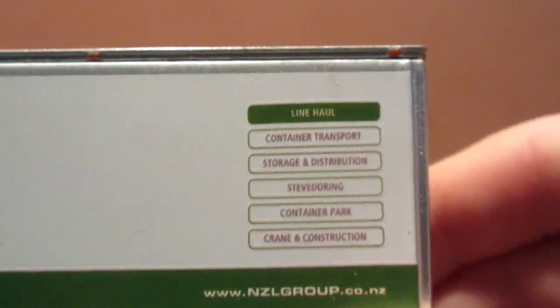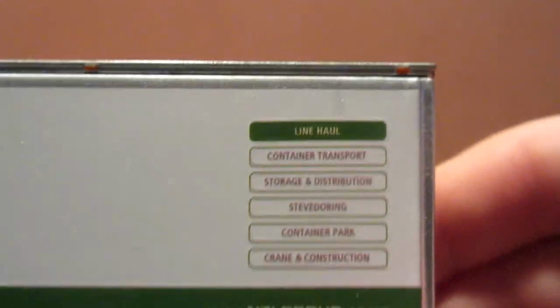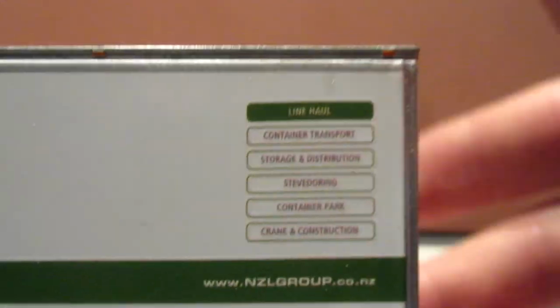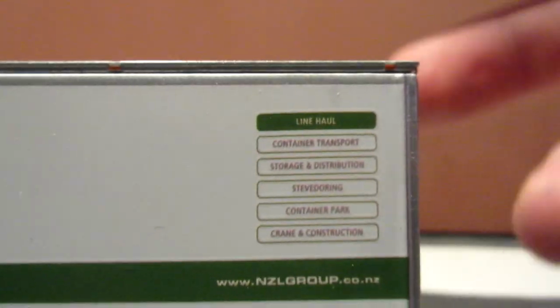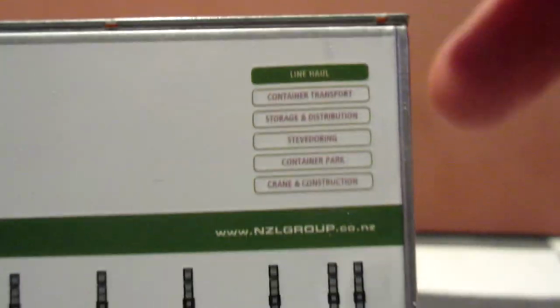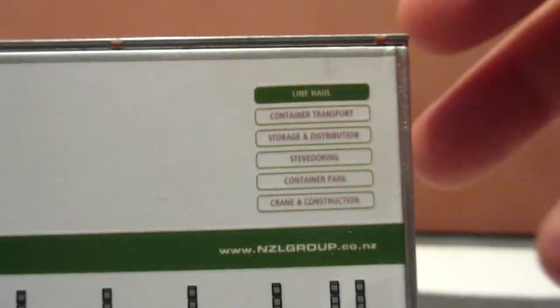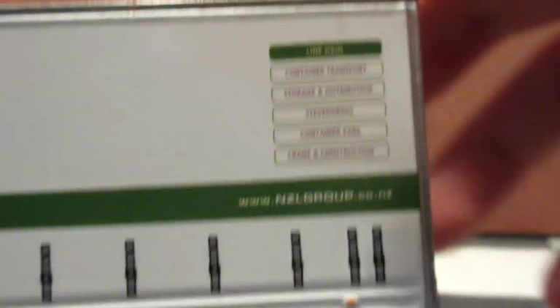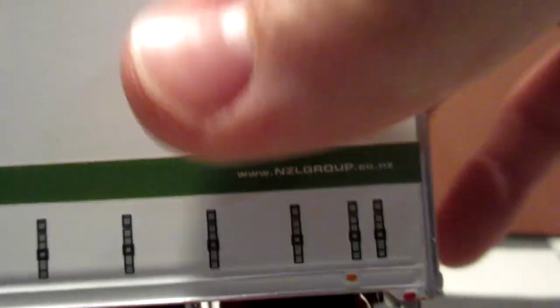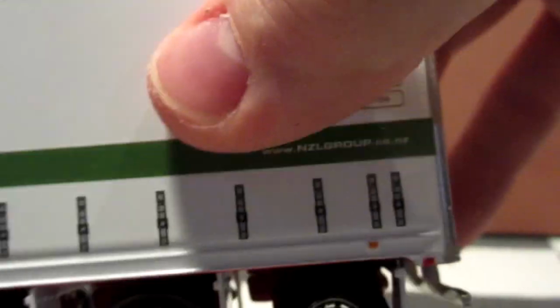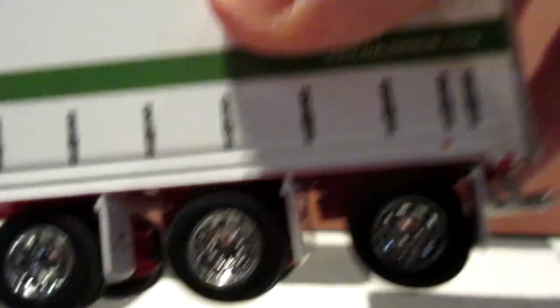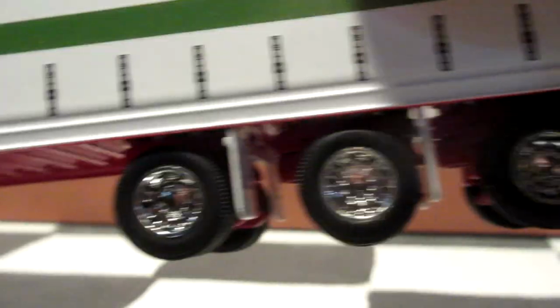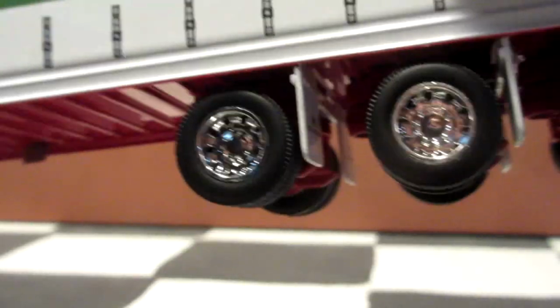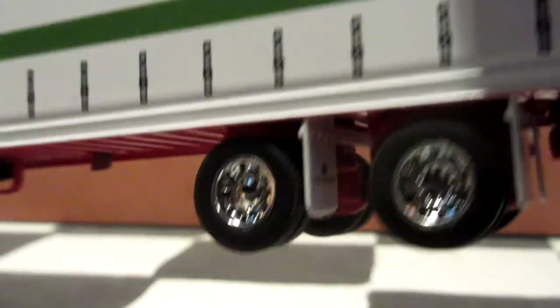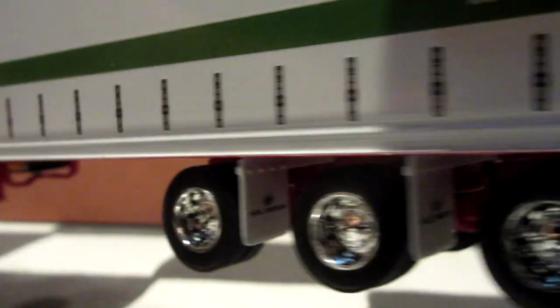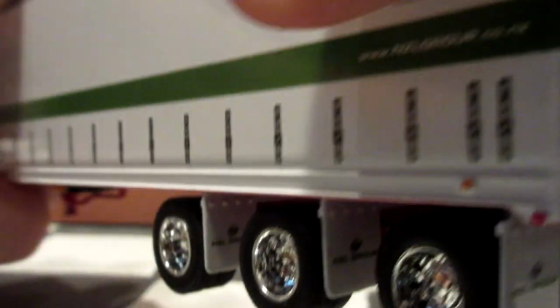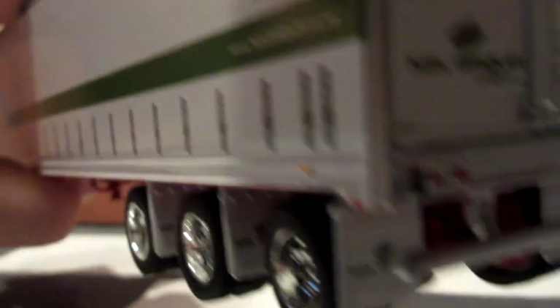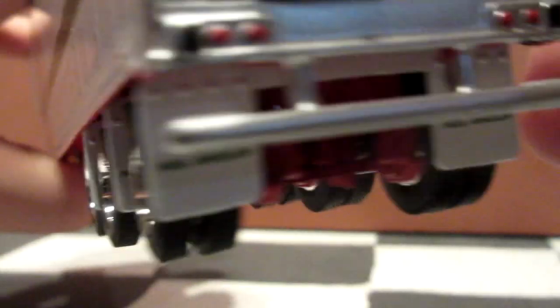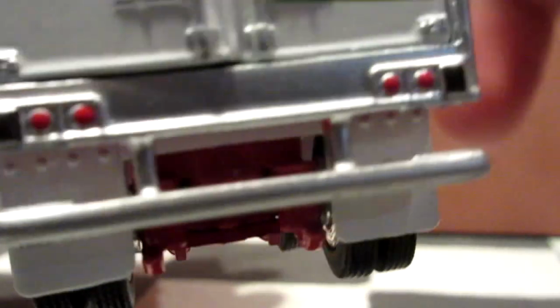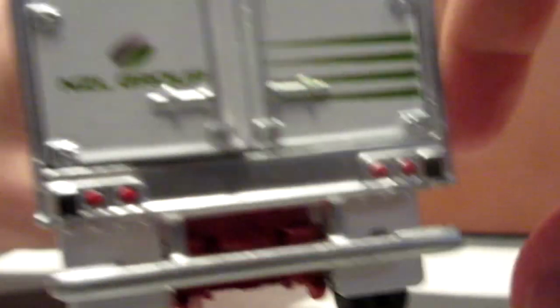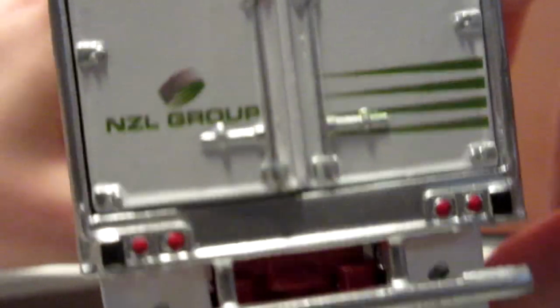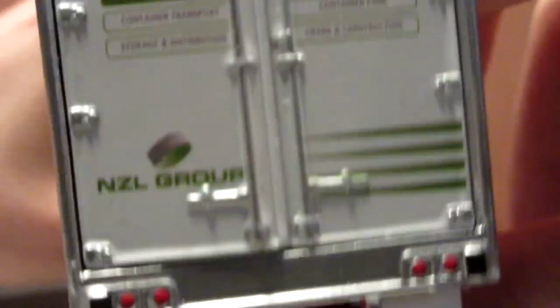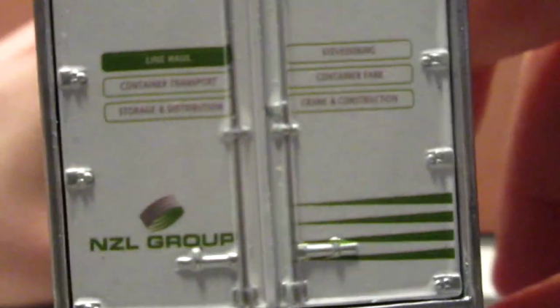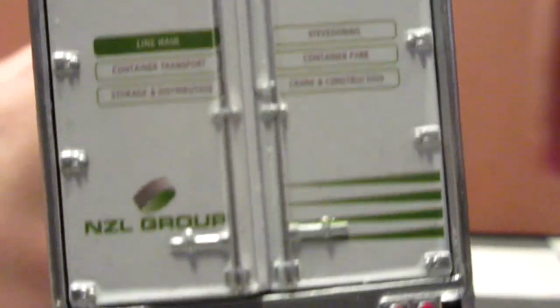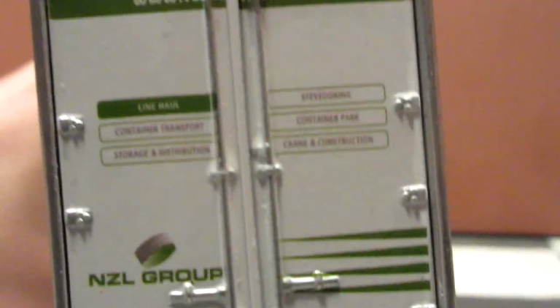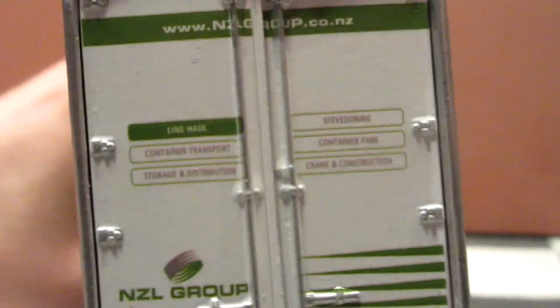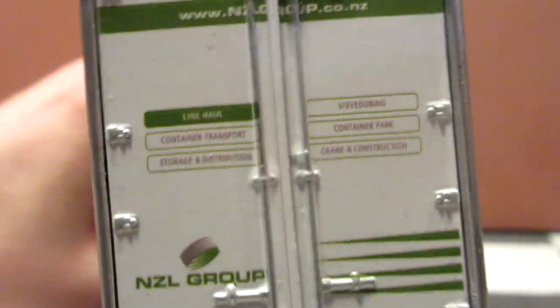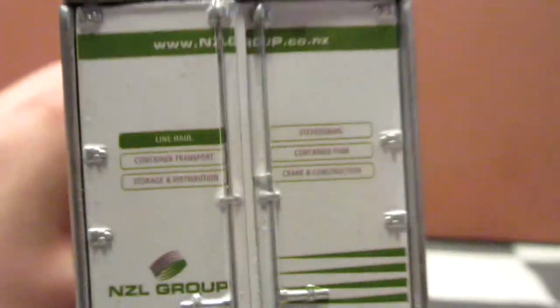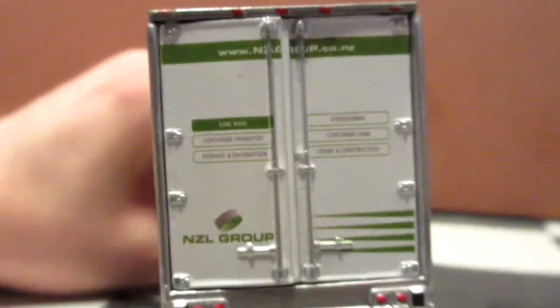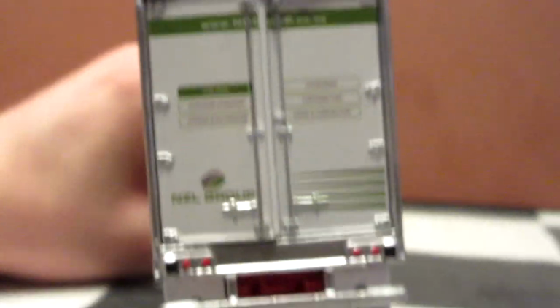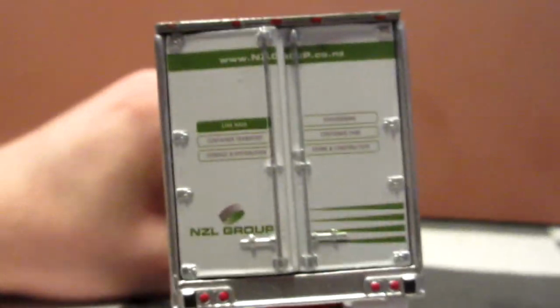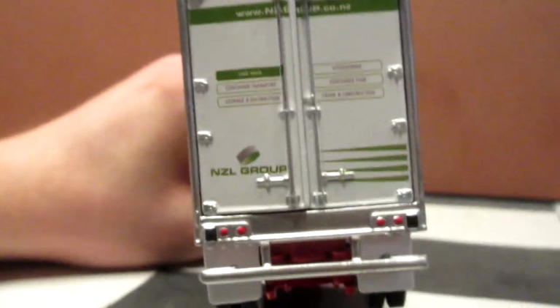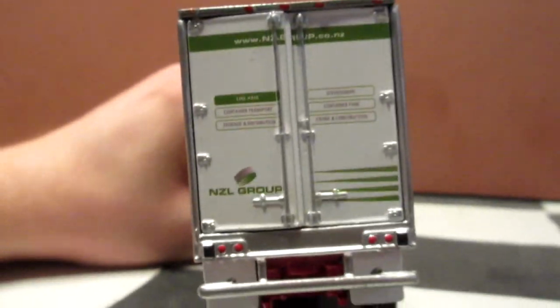Here we go — it reads: line-haul, container transport, storage and distribution, container park, Steve Doering, and crane and construction. That pretty much tells you what the company is able to do and all the services they offer.